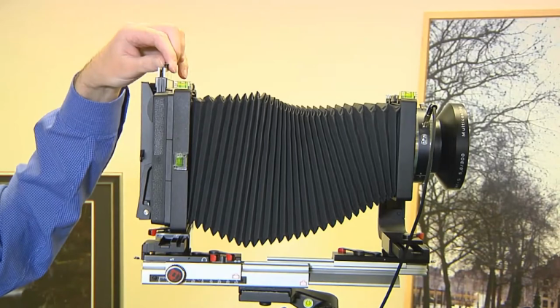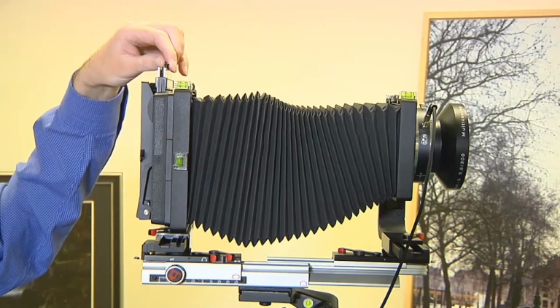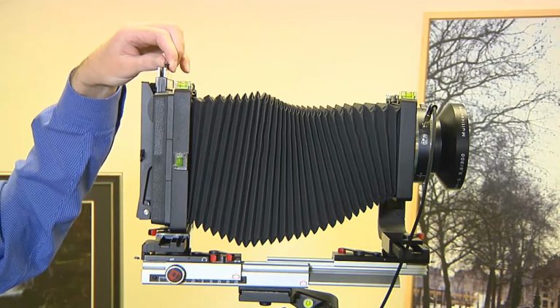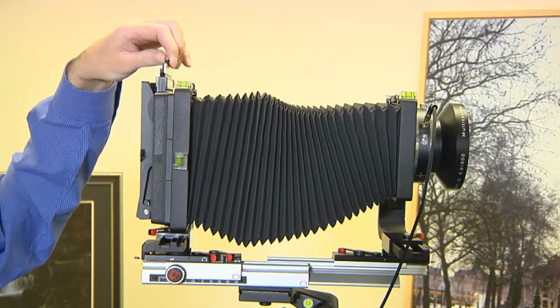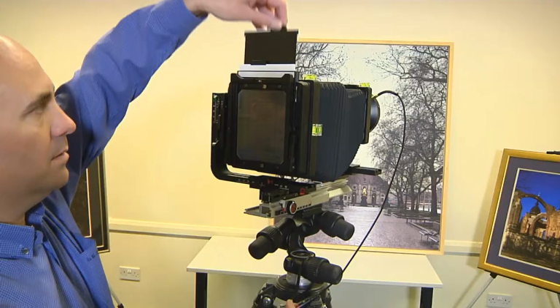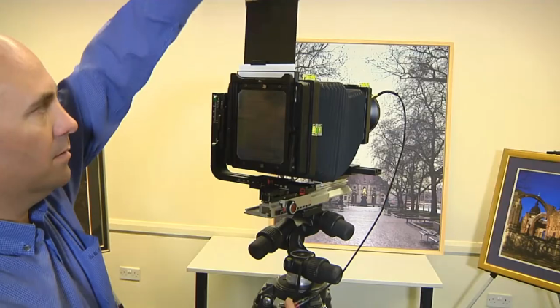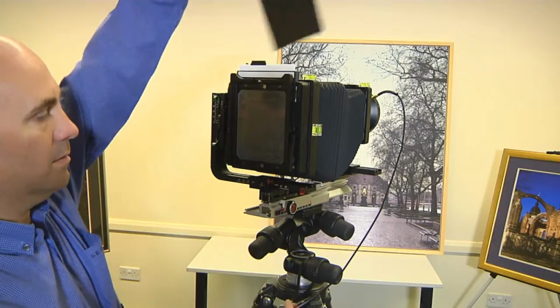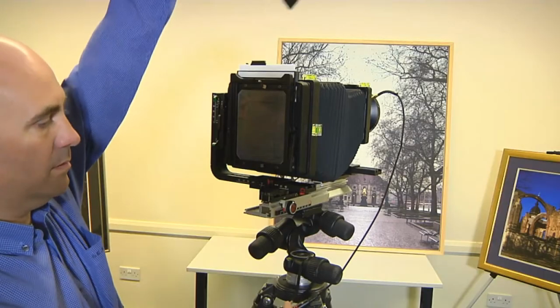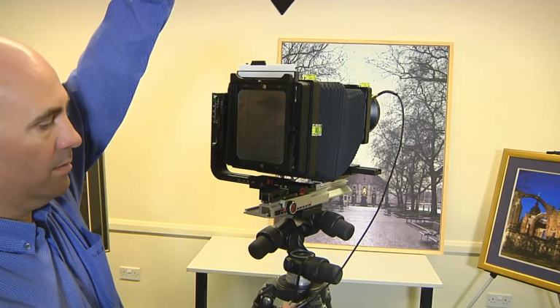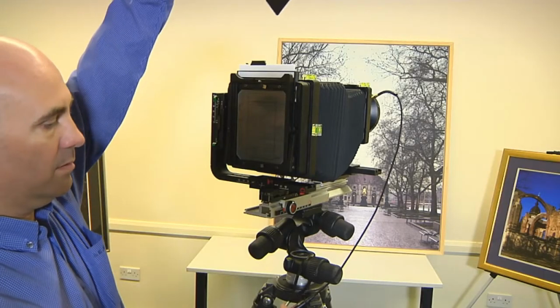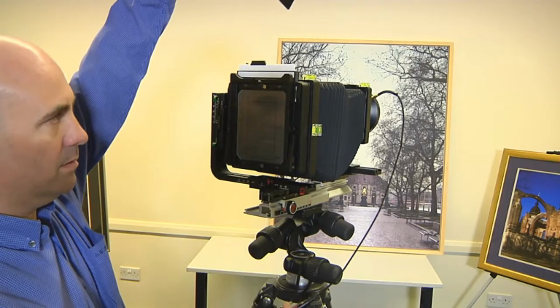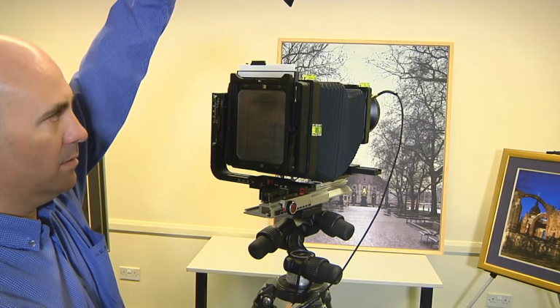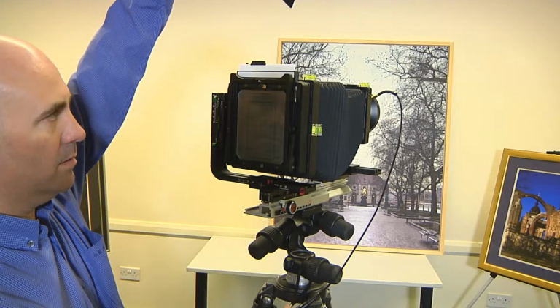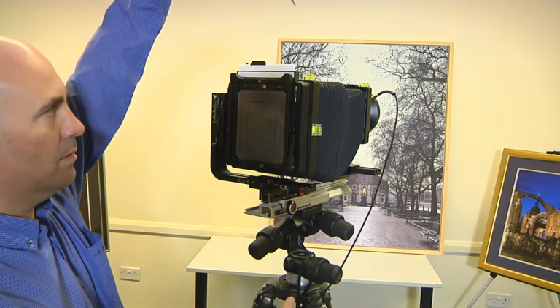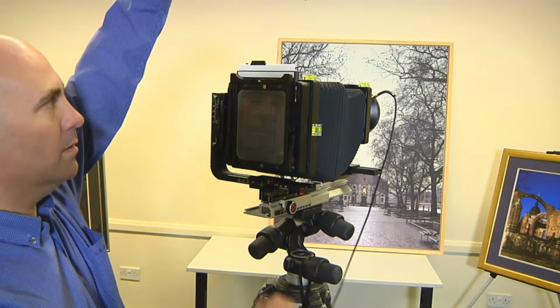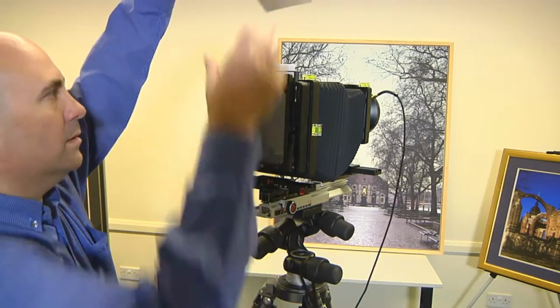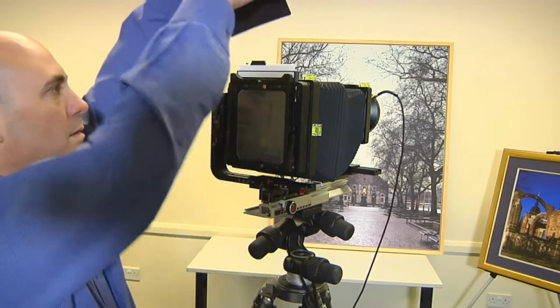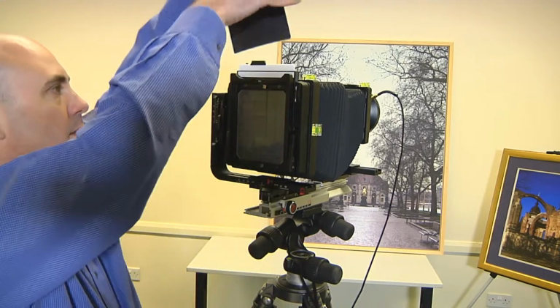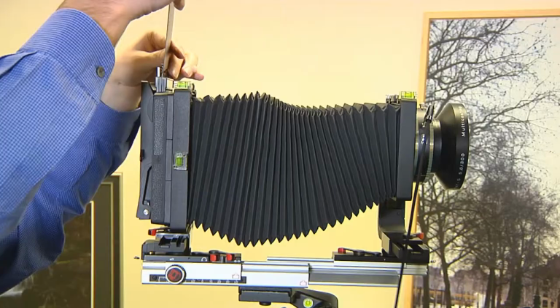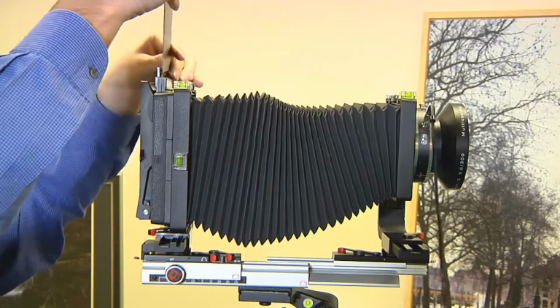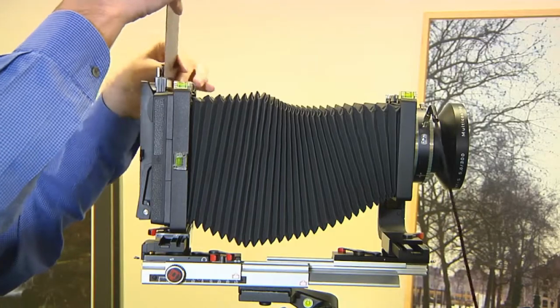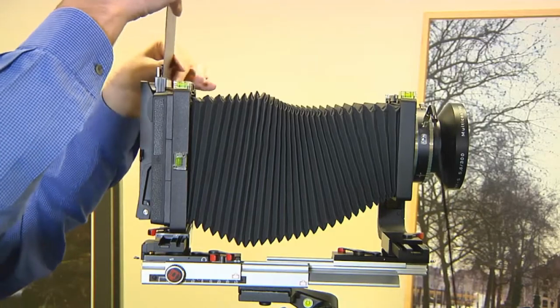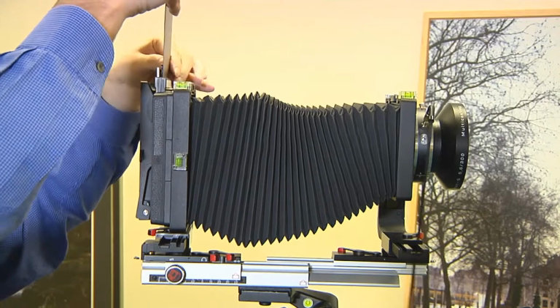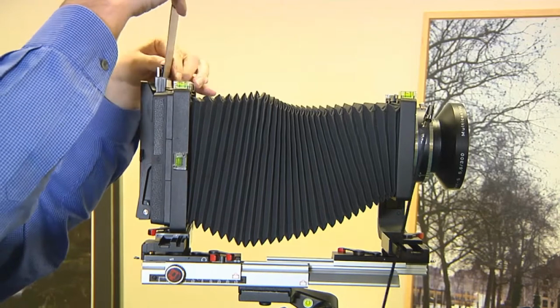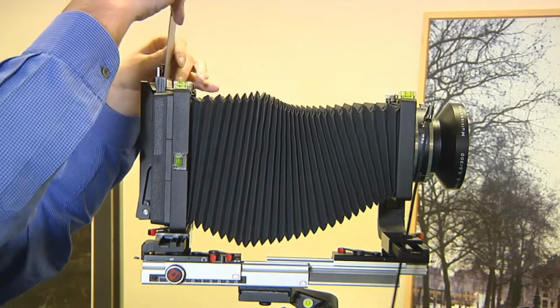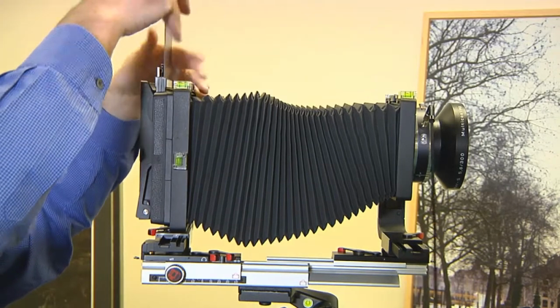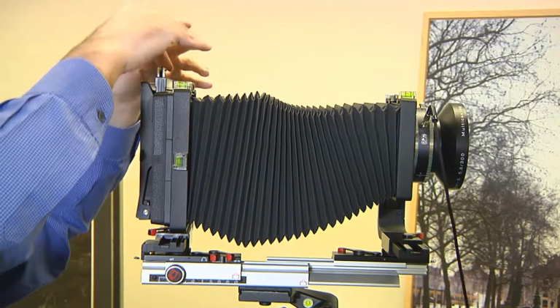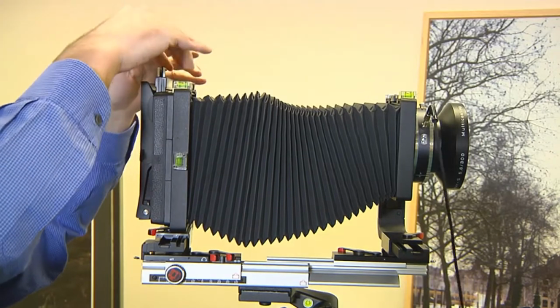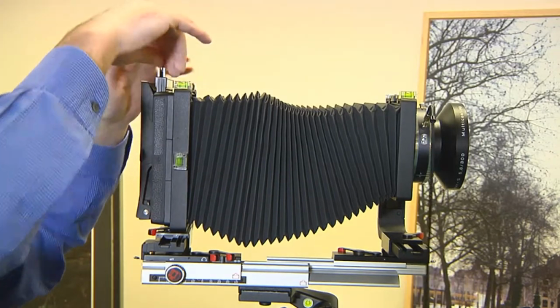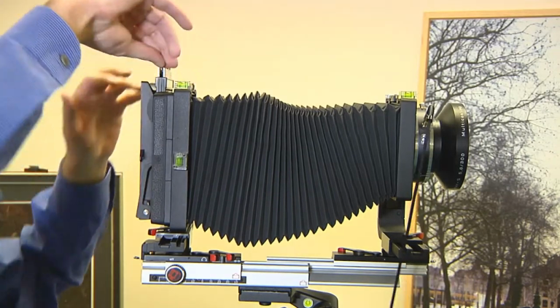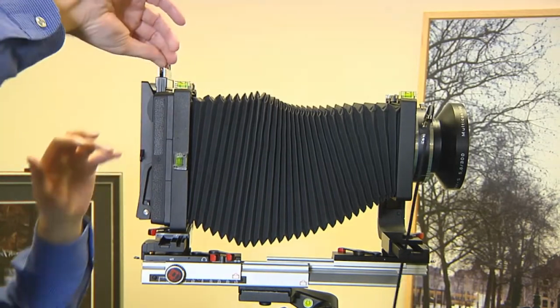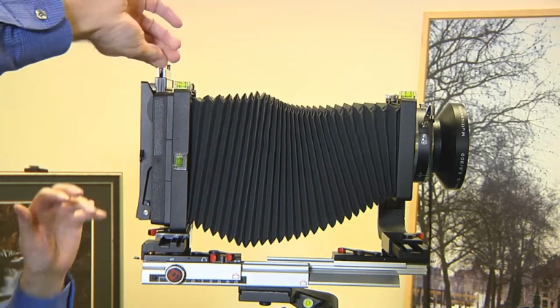The blind slide is then removed, the shutter released, and the blind slide reinserted. Job done.